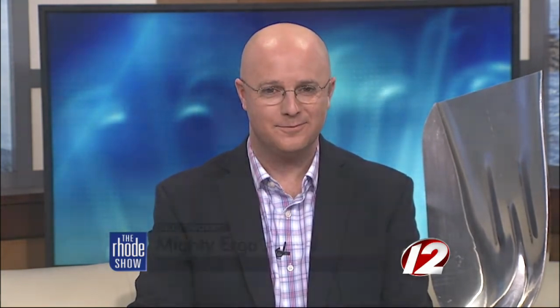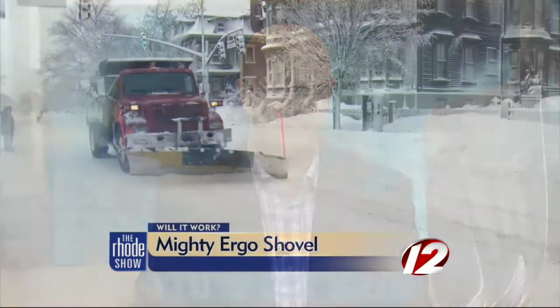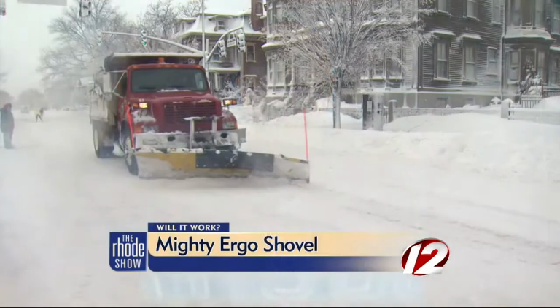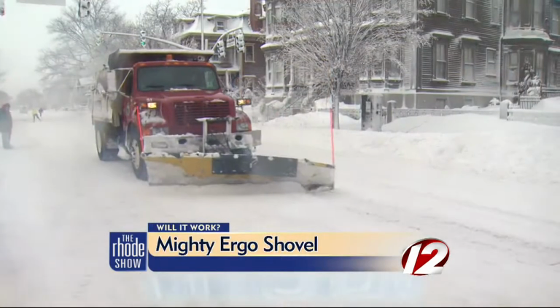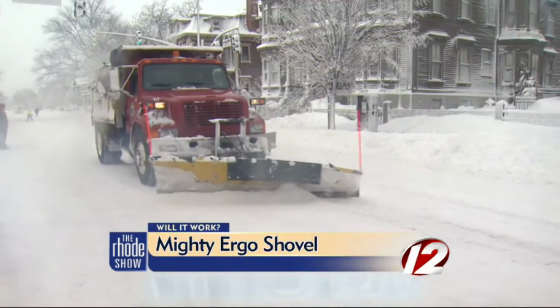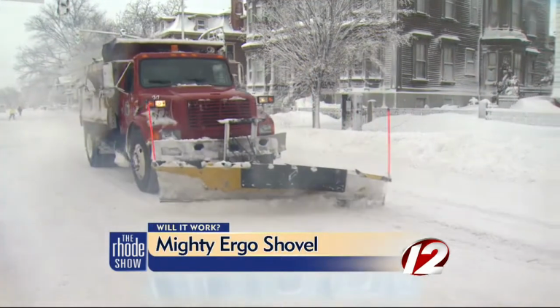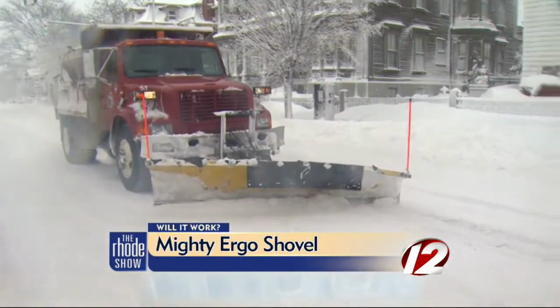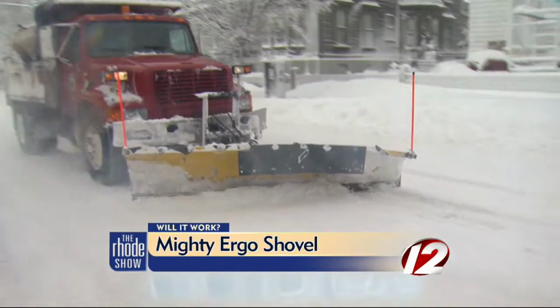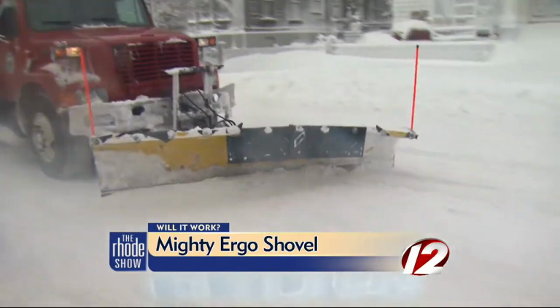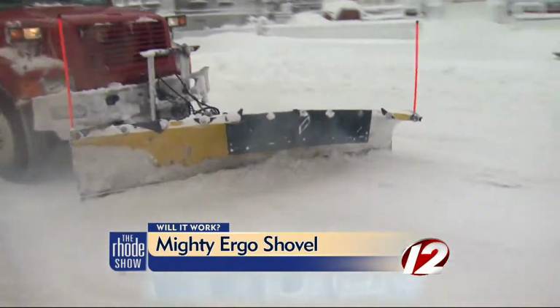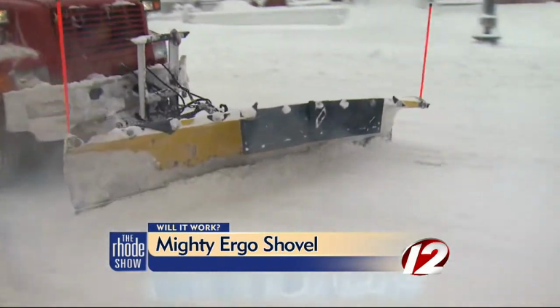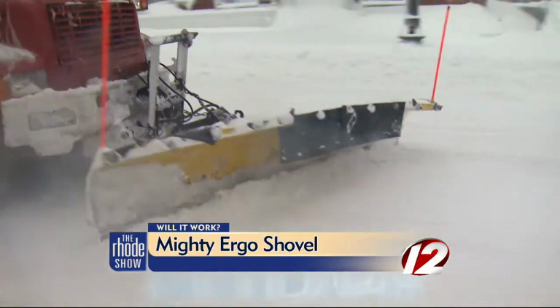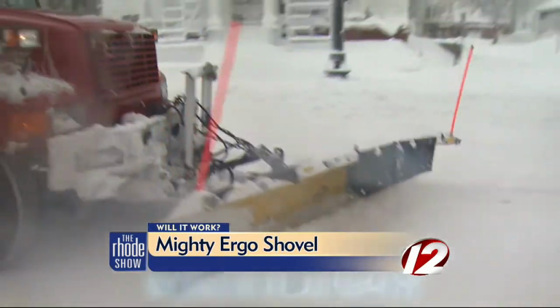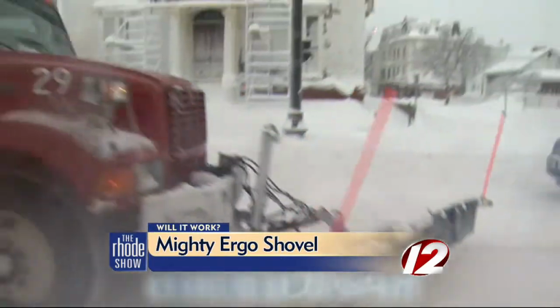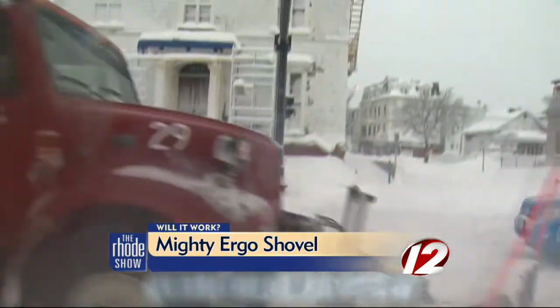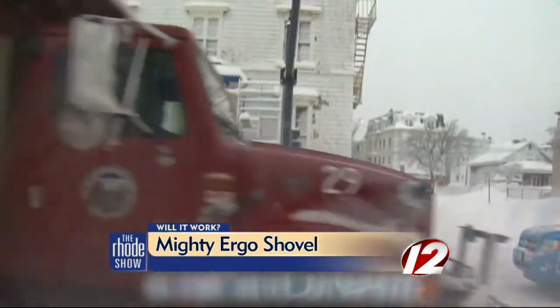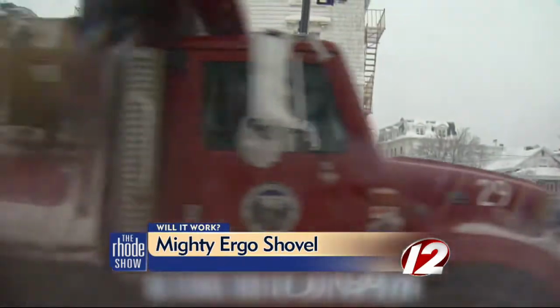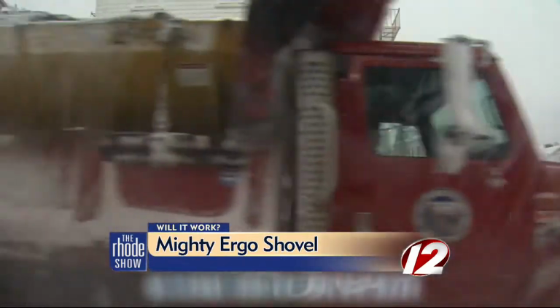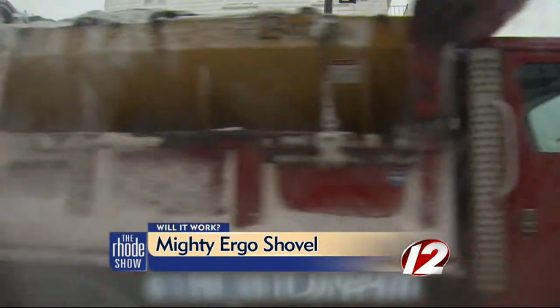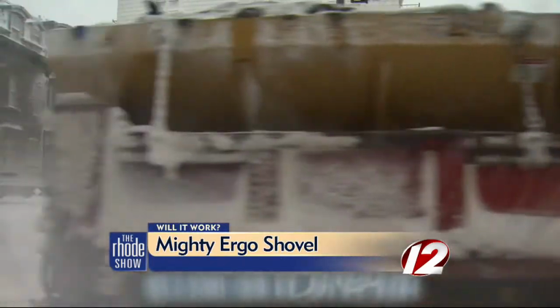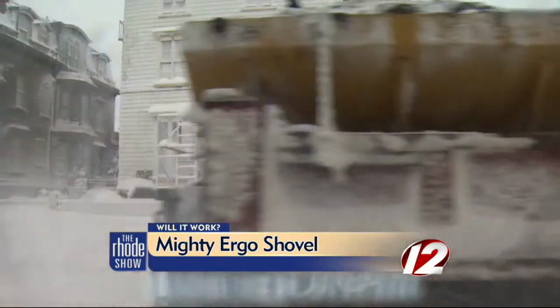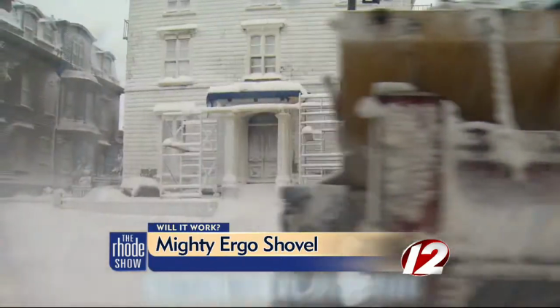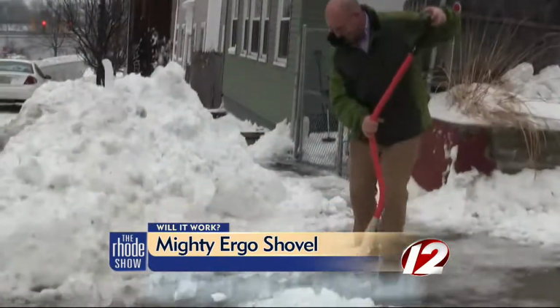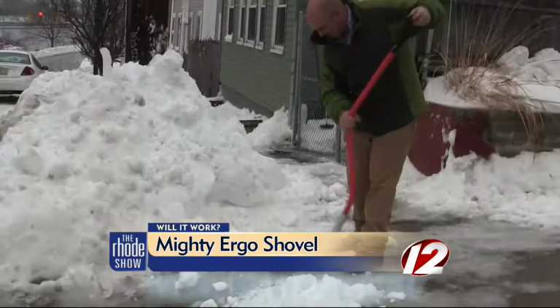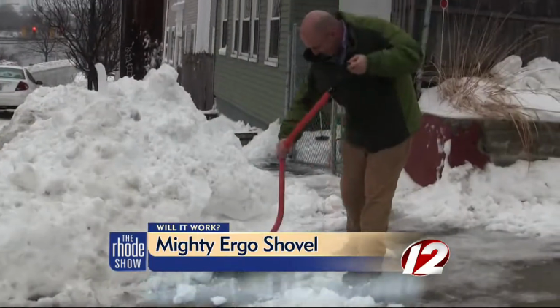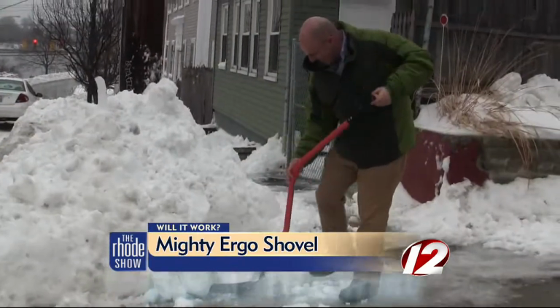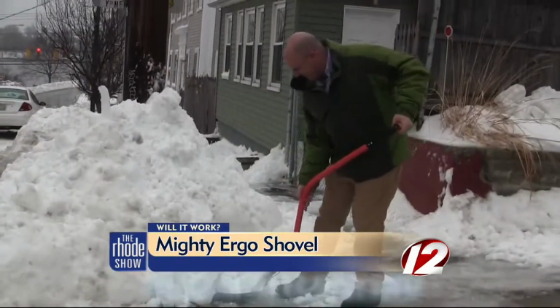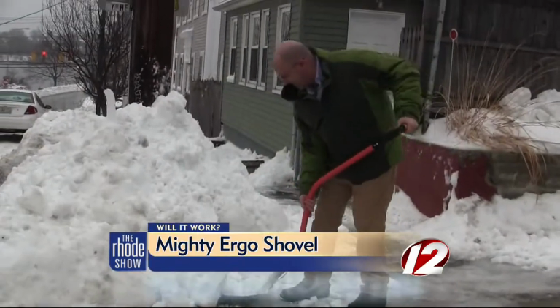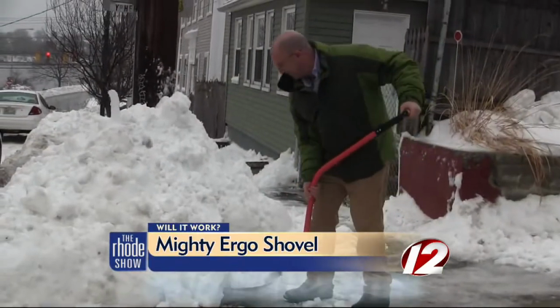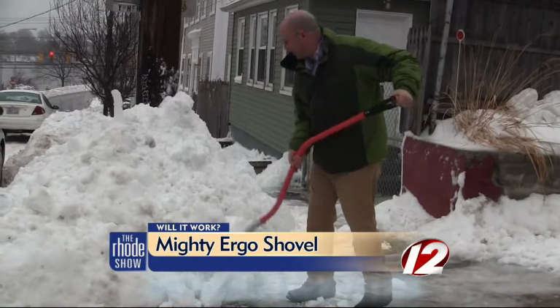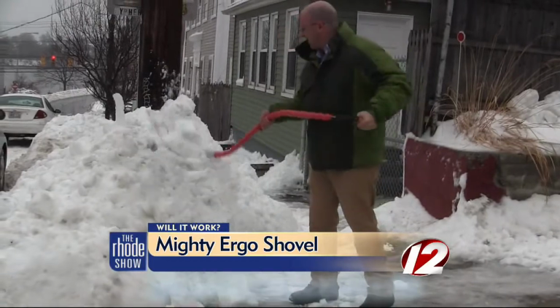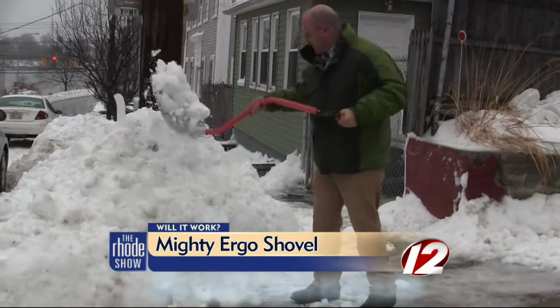It's been a long cold winter and the snow has been piling up. What happens if you don't have one of these? That's when the Mighty Ergo Shovel claims it can help.